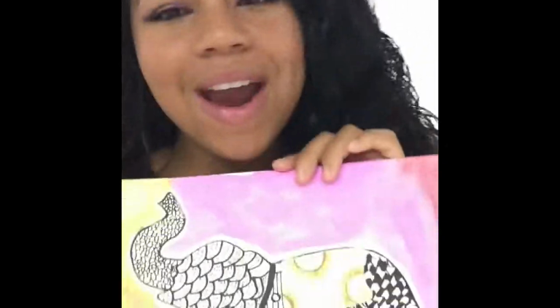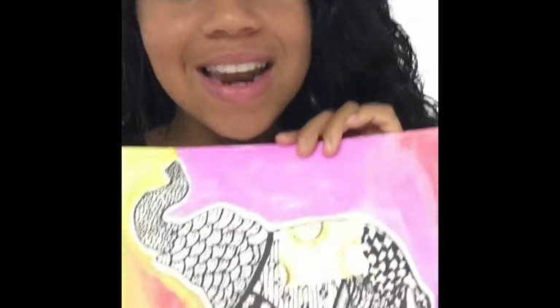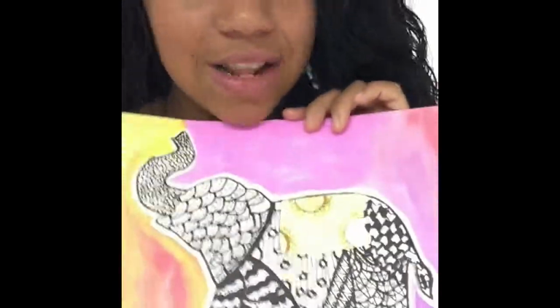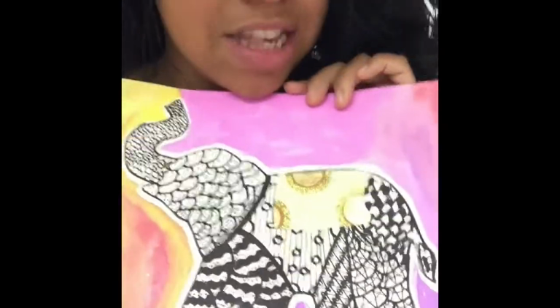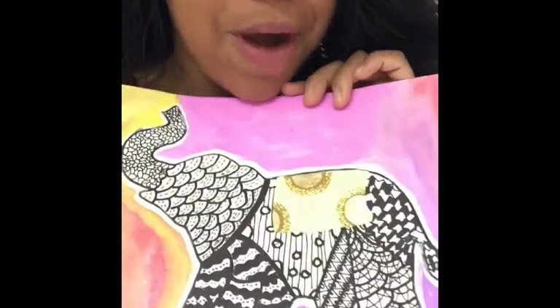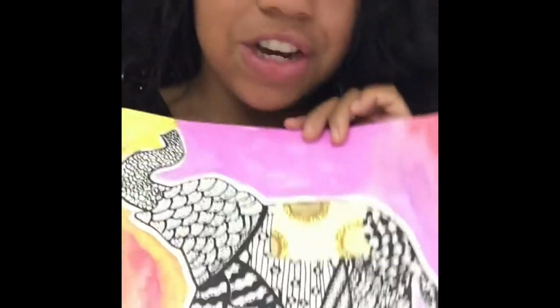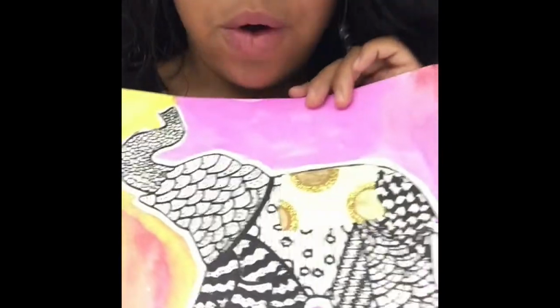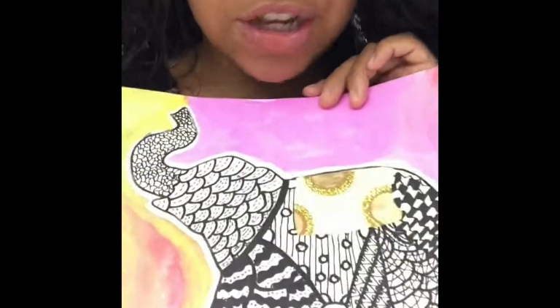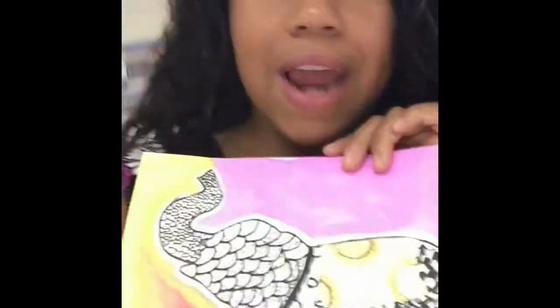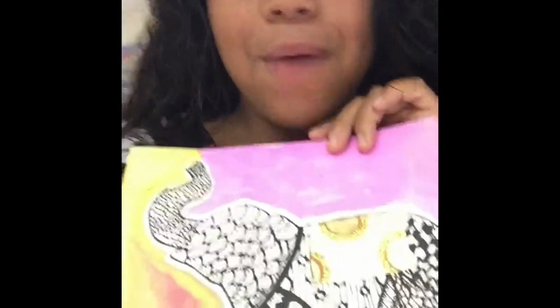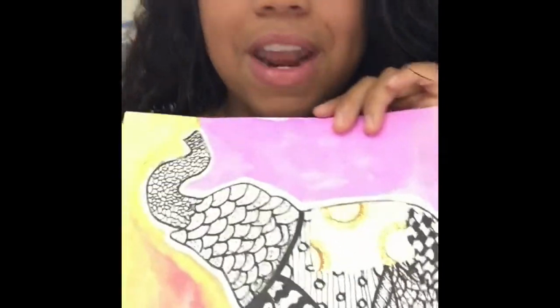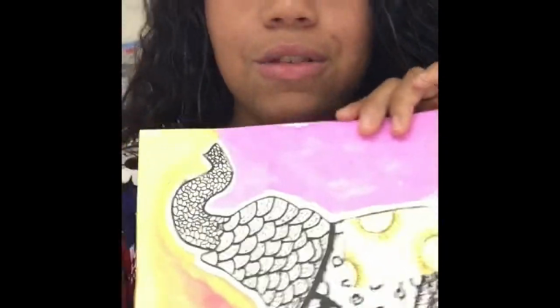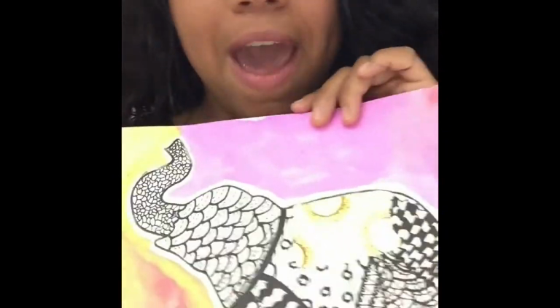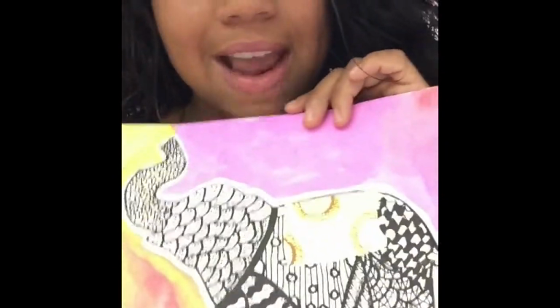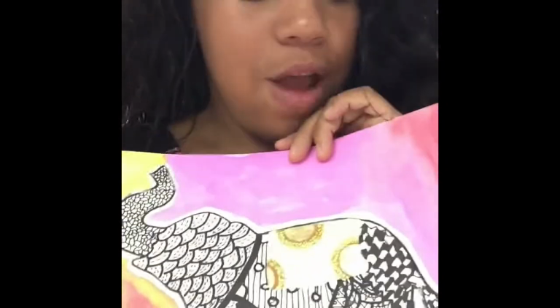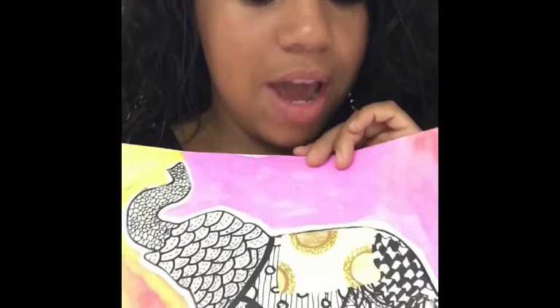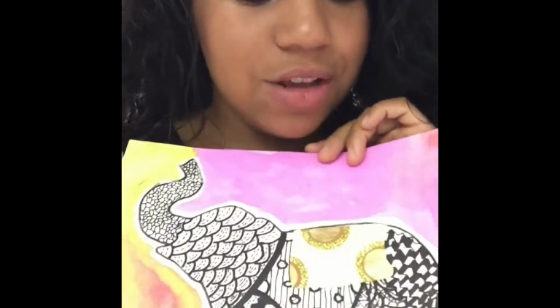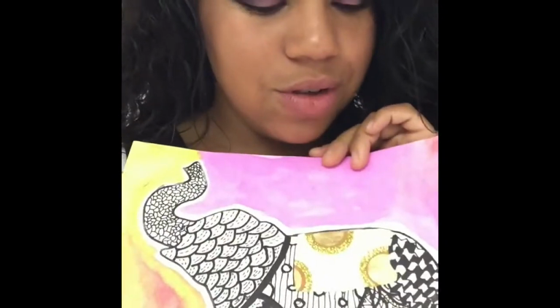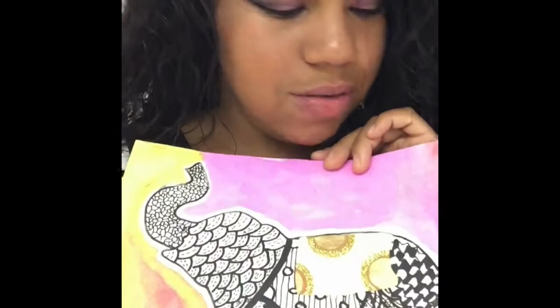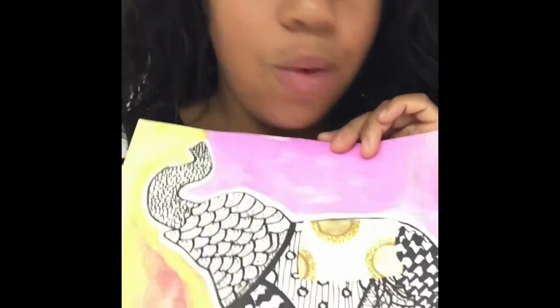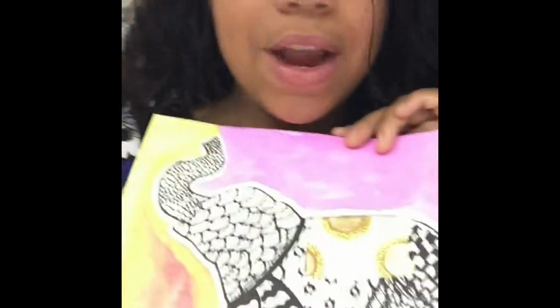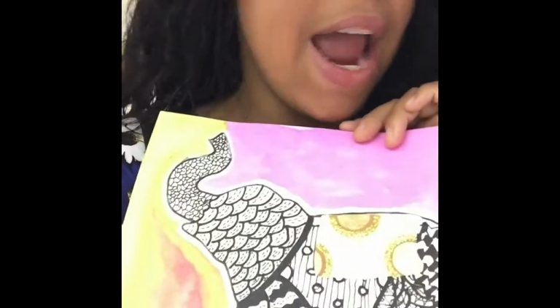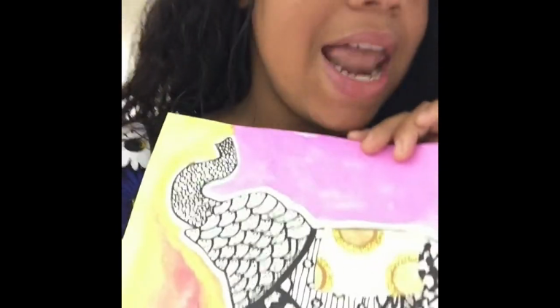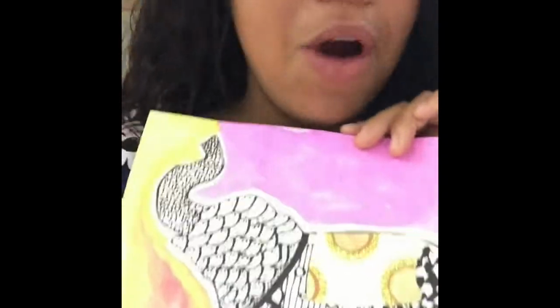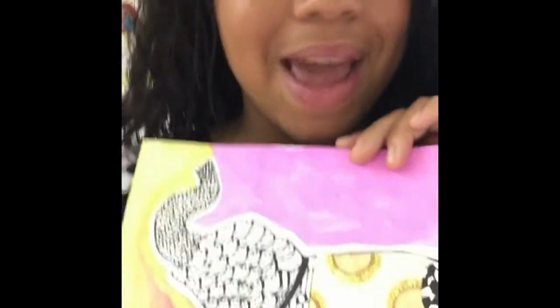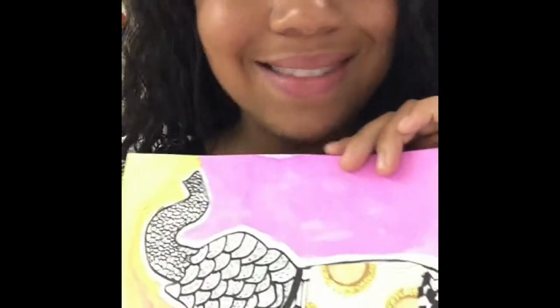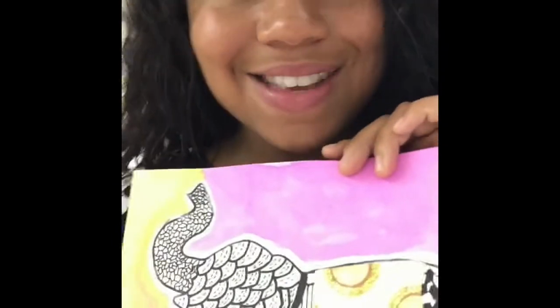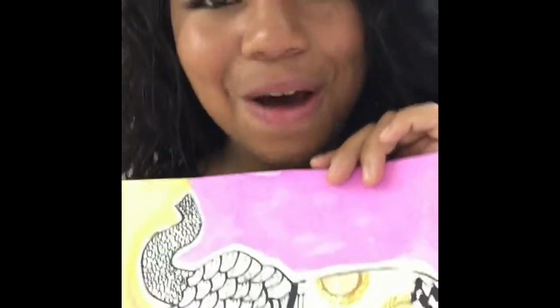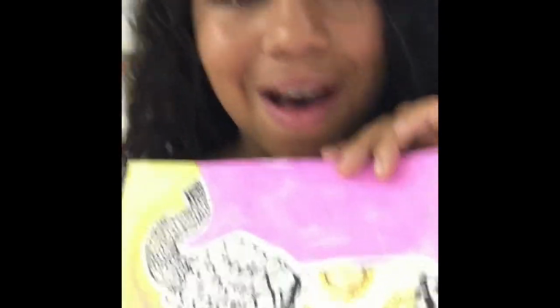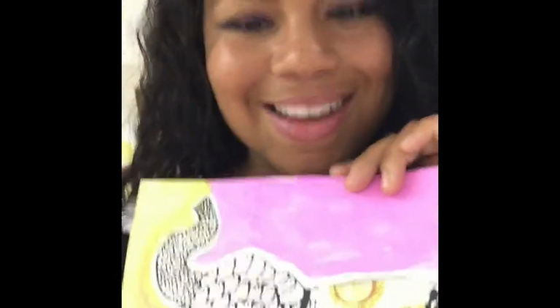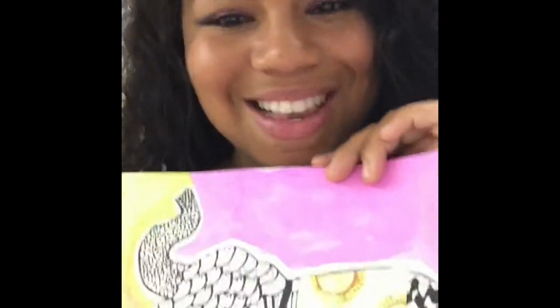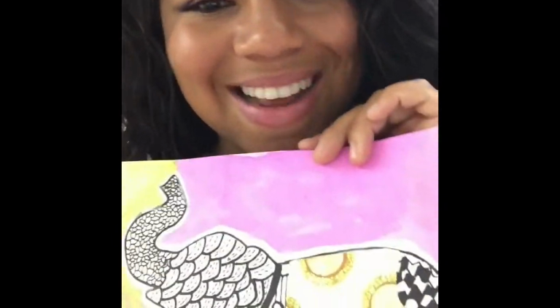This is the project you're going to create. We're going to use paint, we're going to use a white crayon, and more paint. Get started!